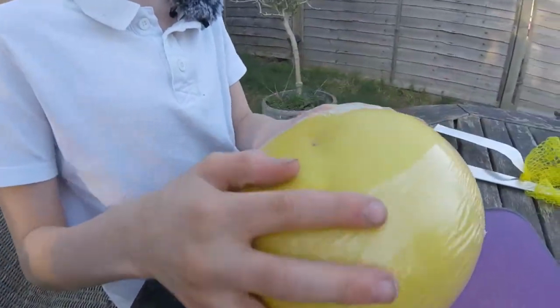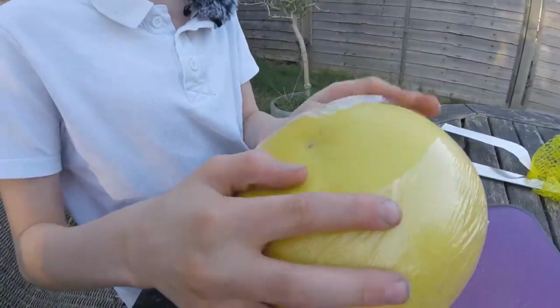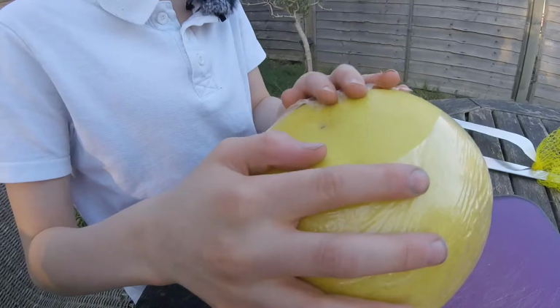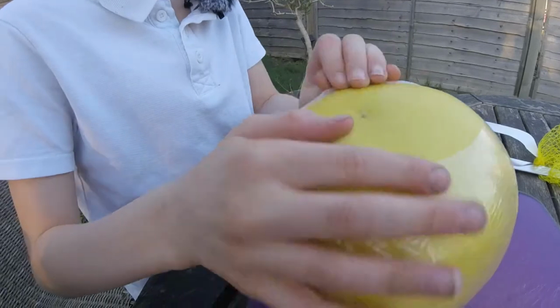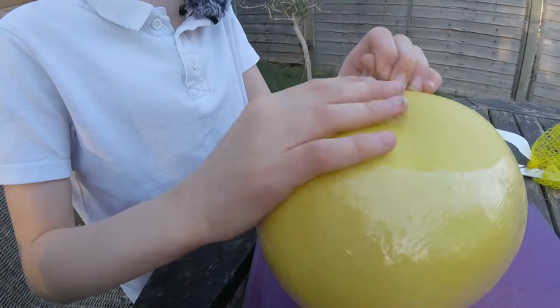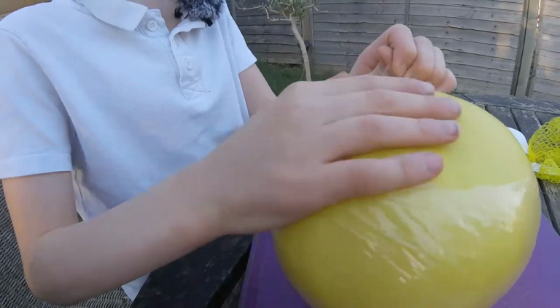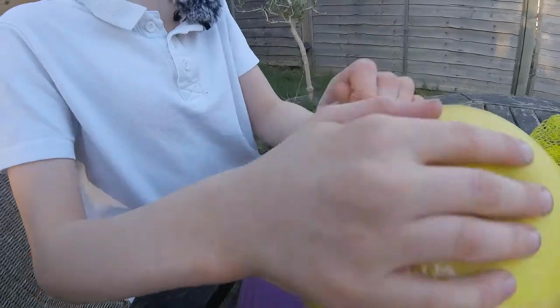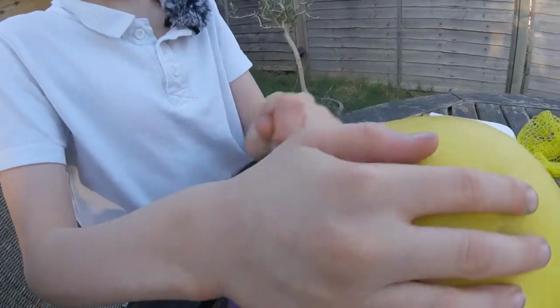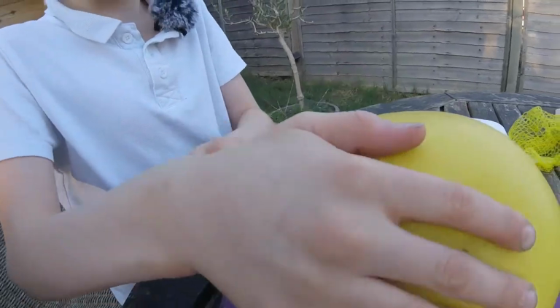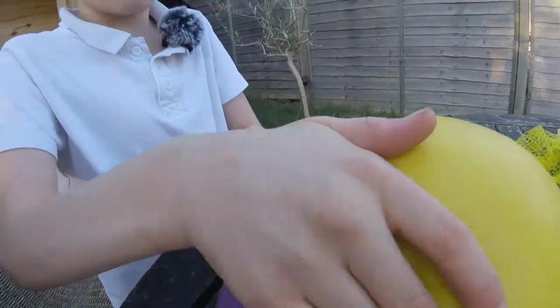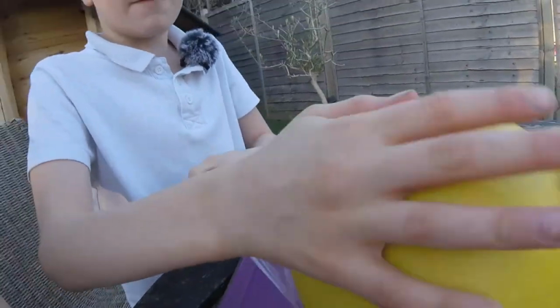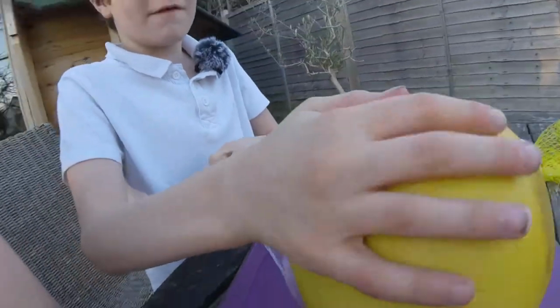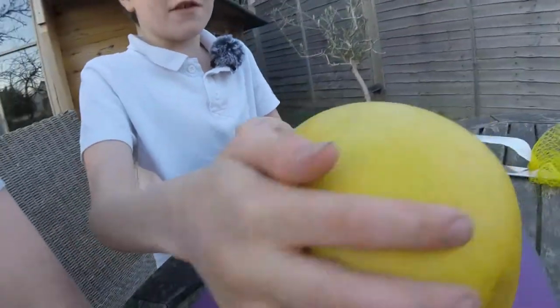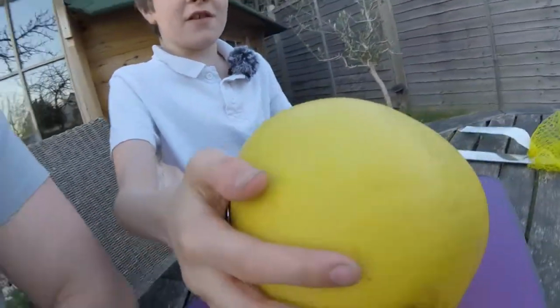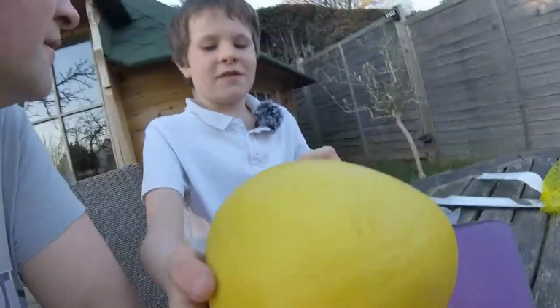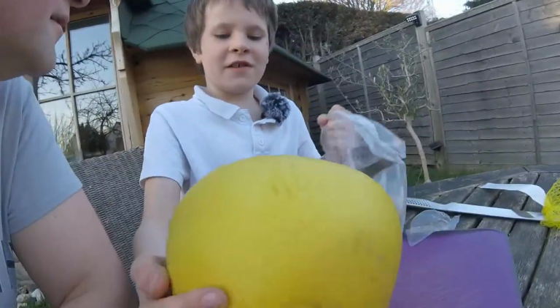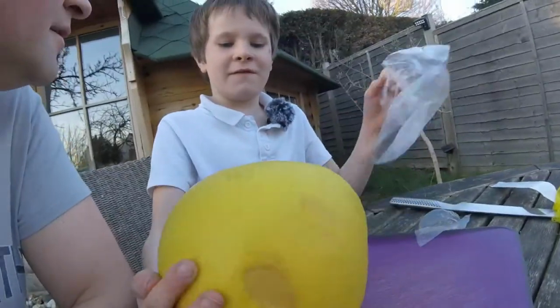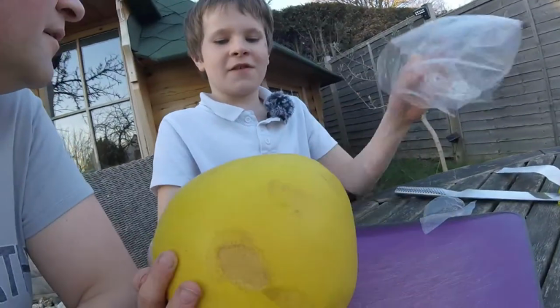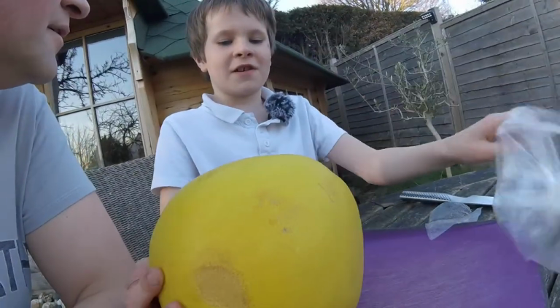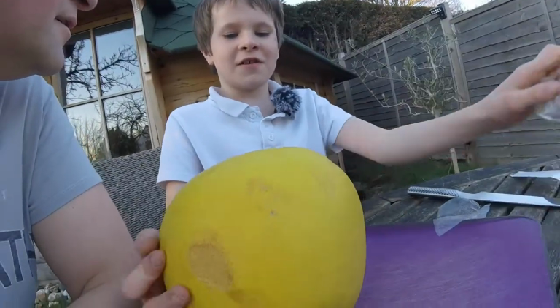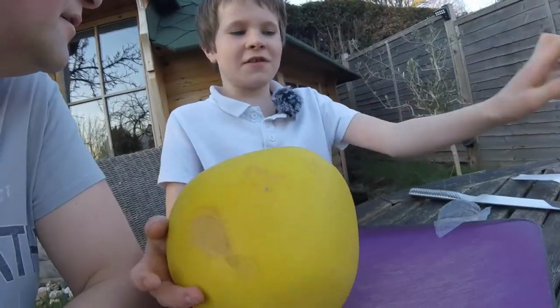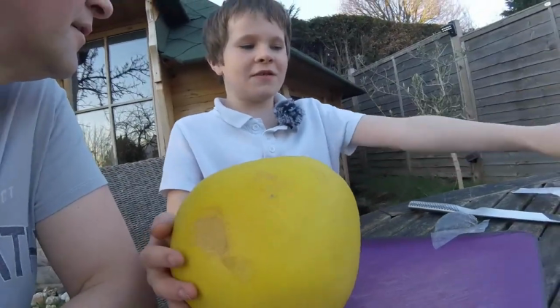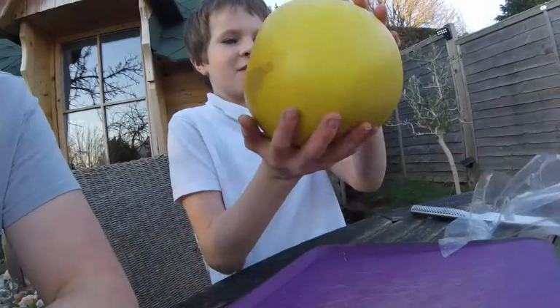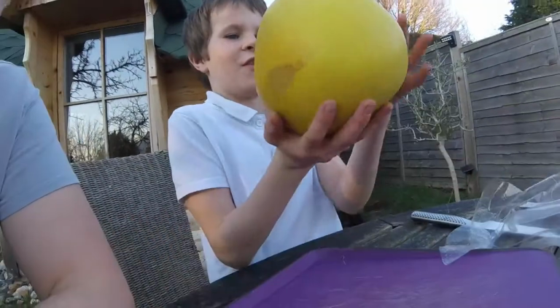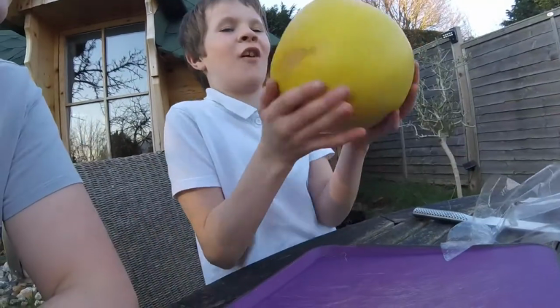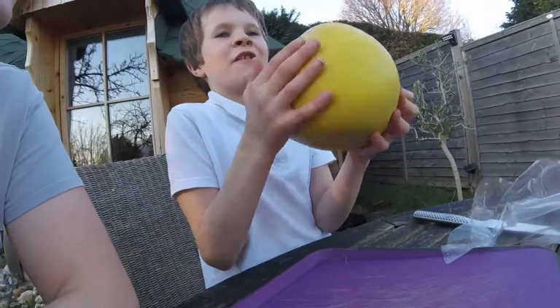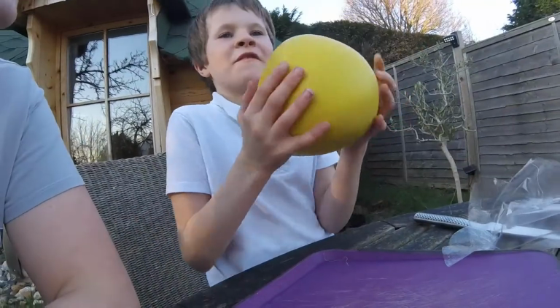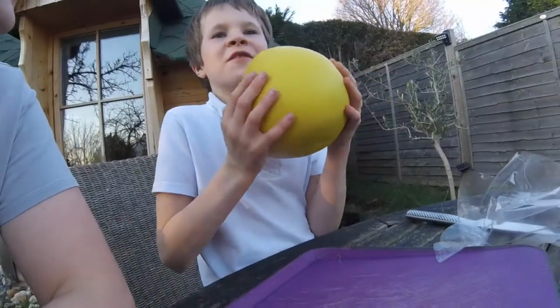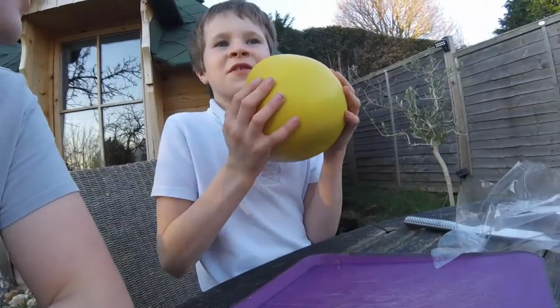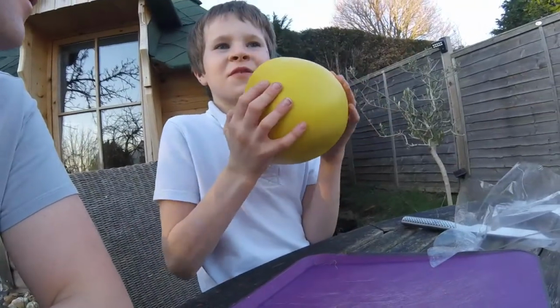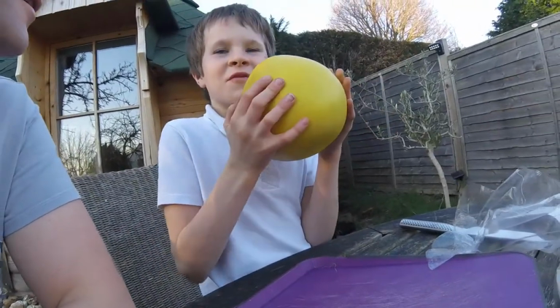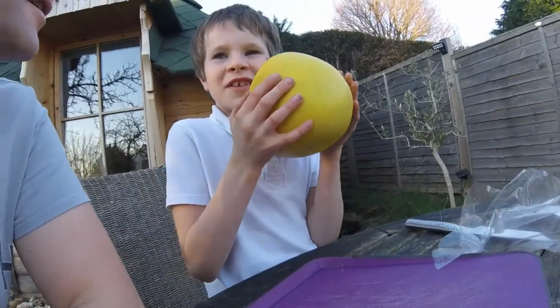You should. Before, you thought I couldn't do it. It feels so squishy.